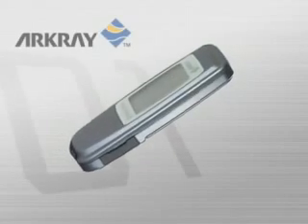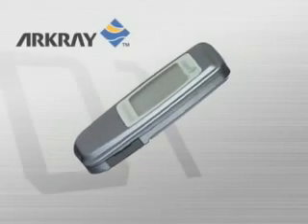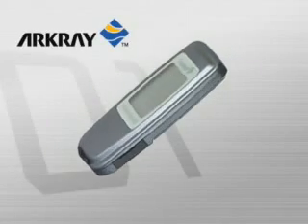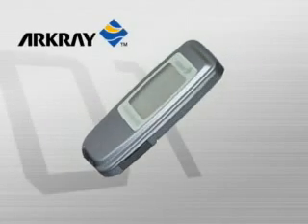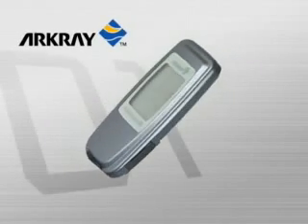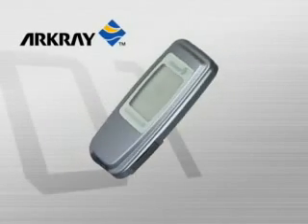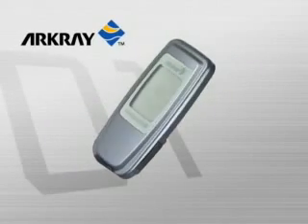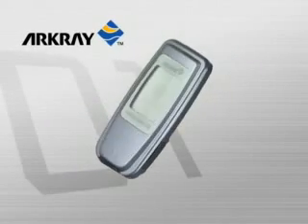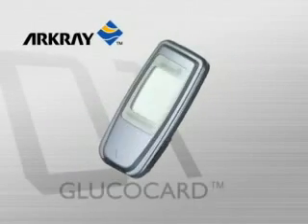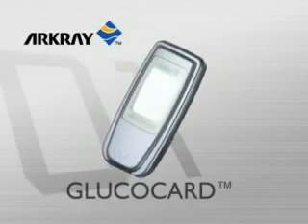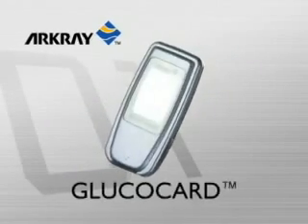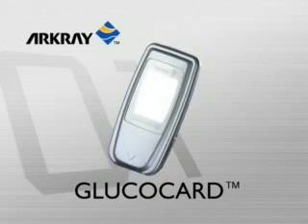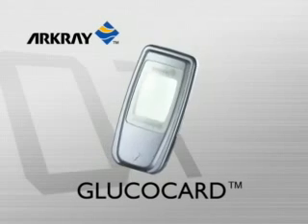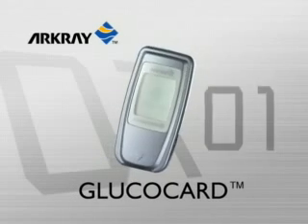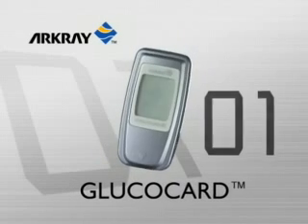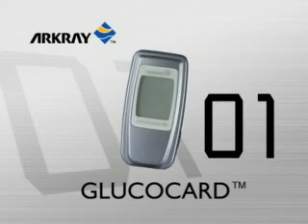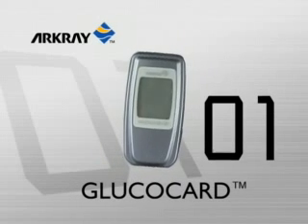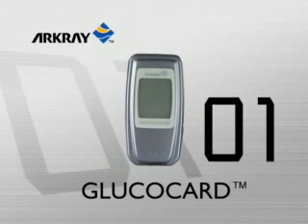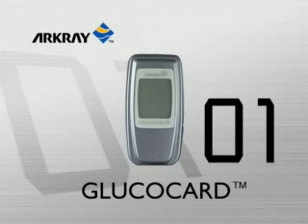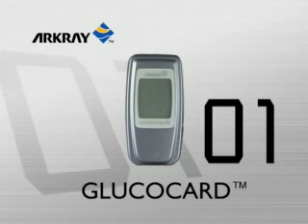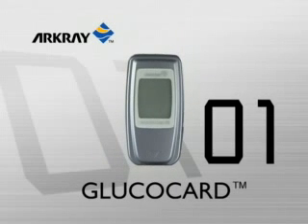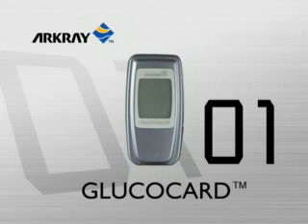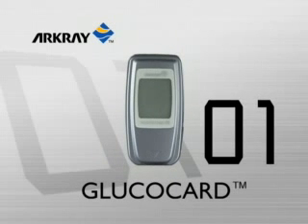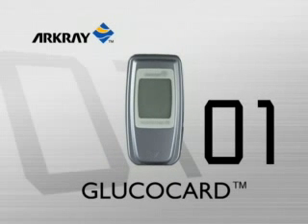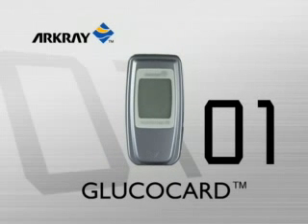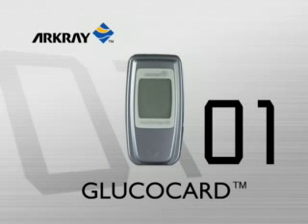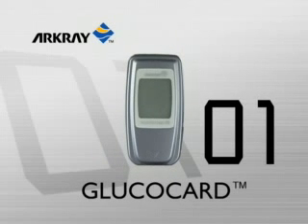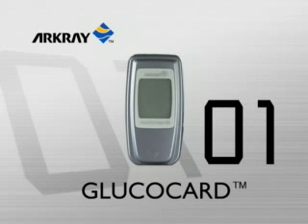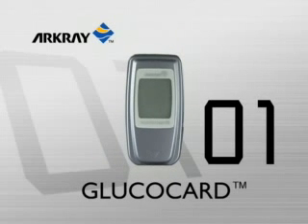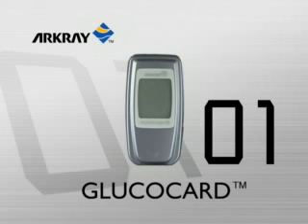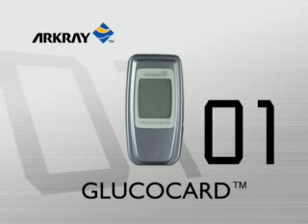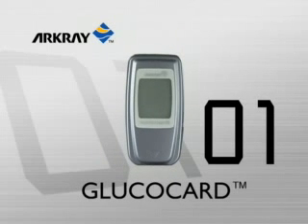Glucocard 01 offers superior functionality in a palm-sized blood glucose meter.